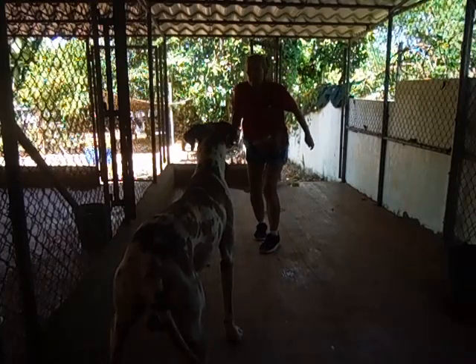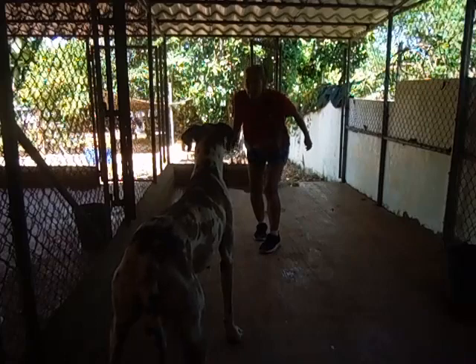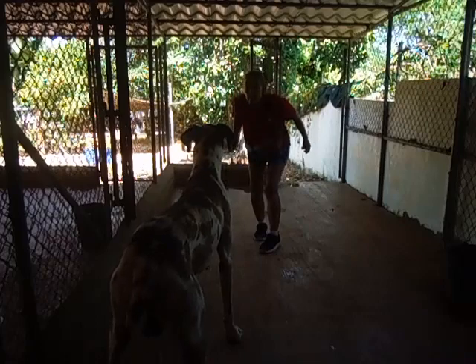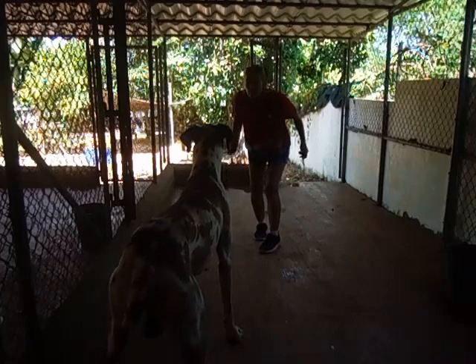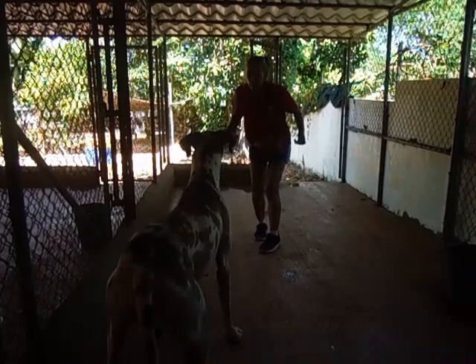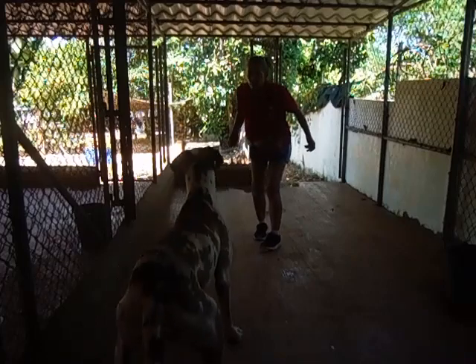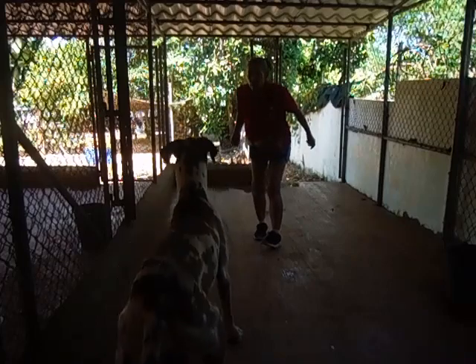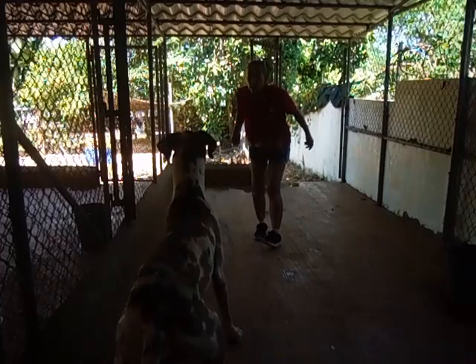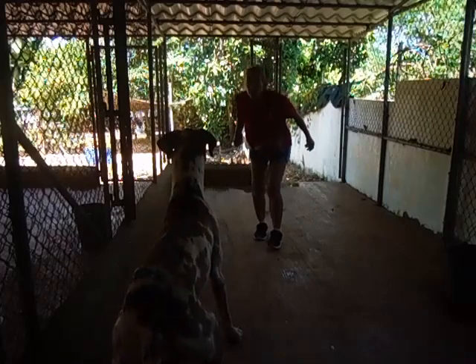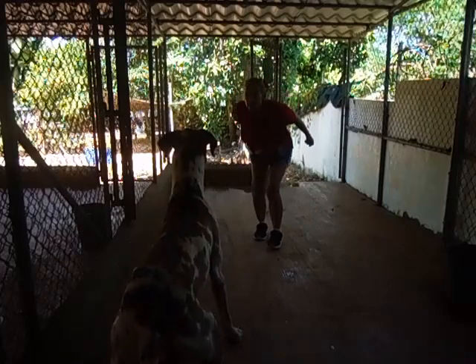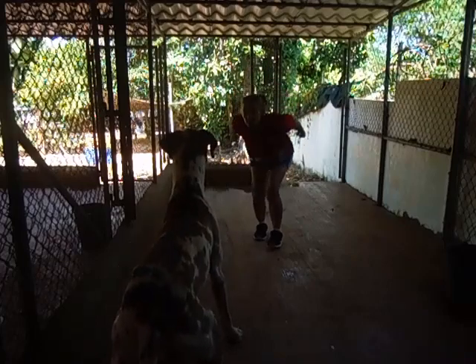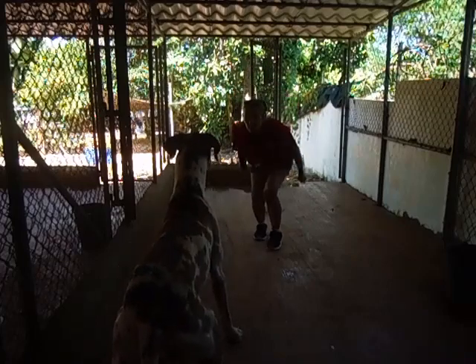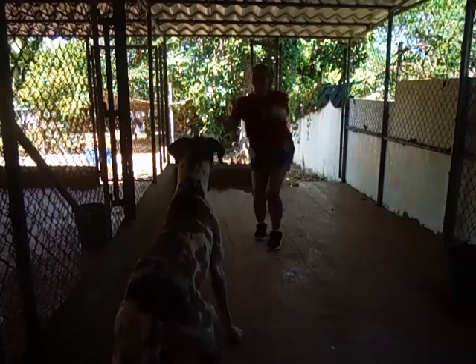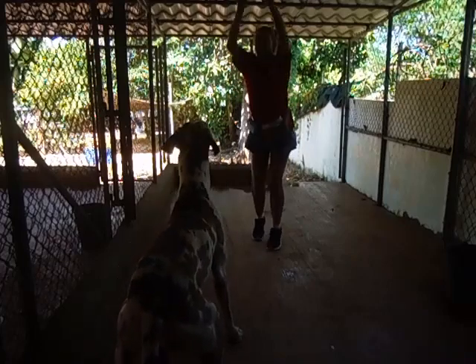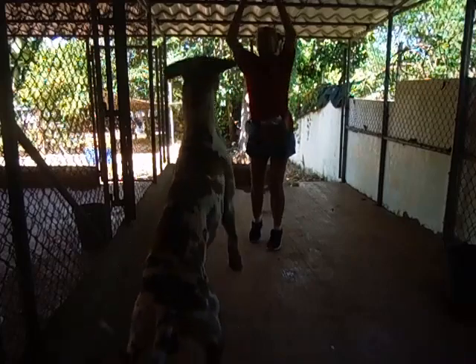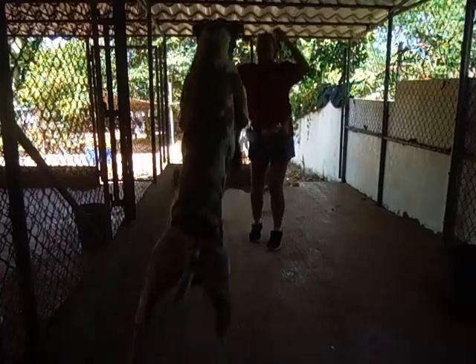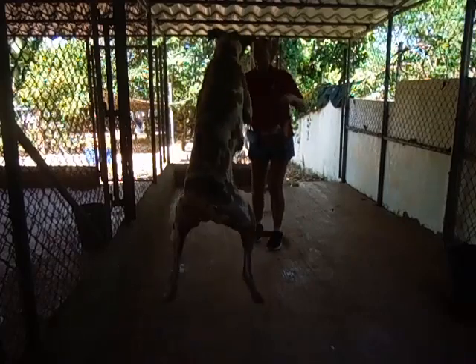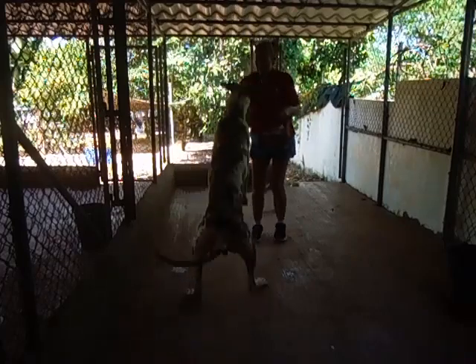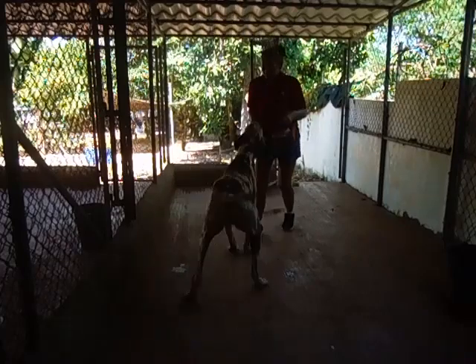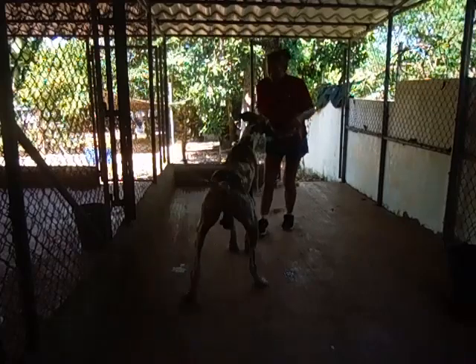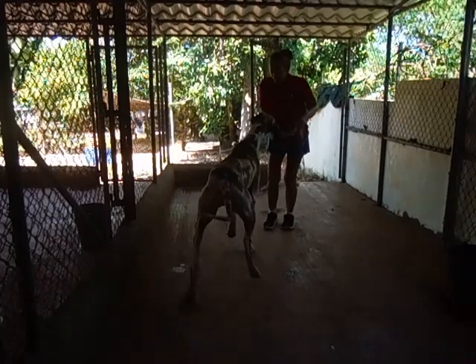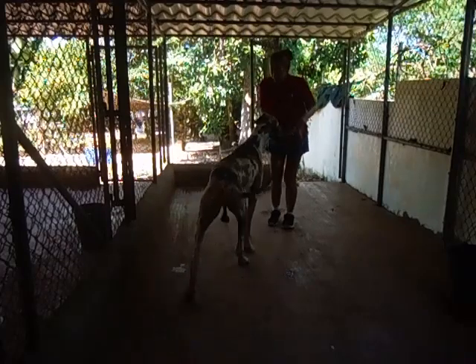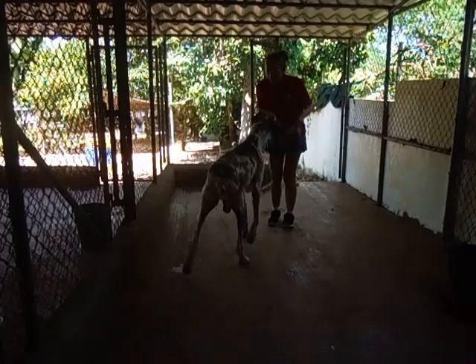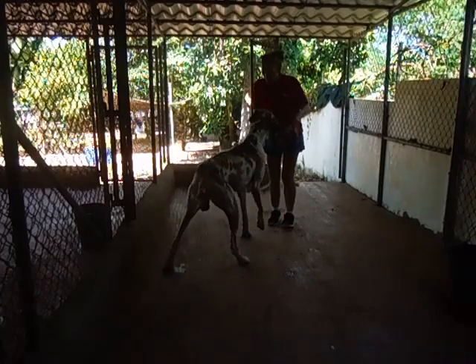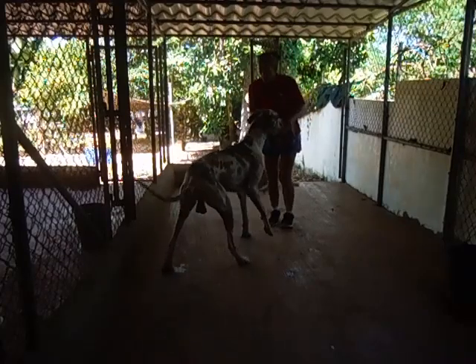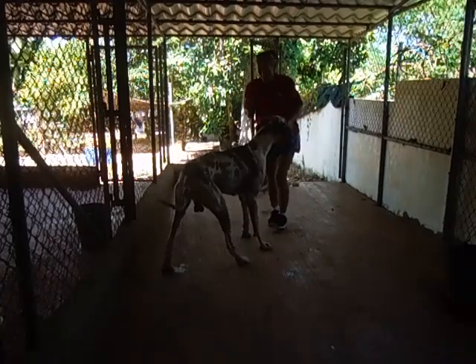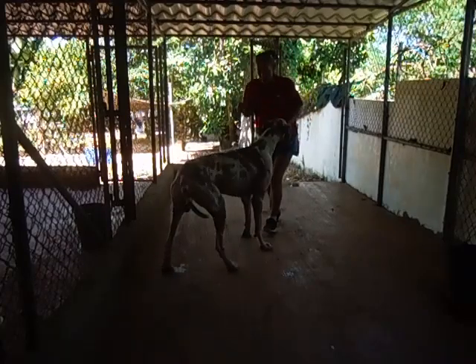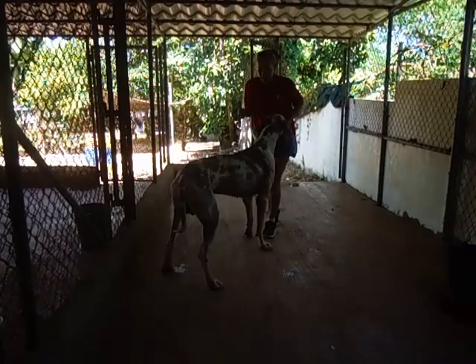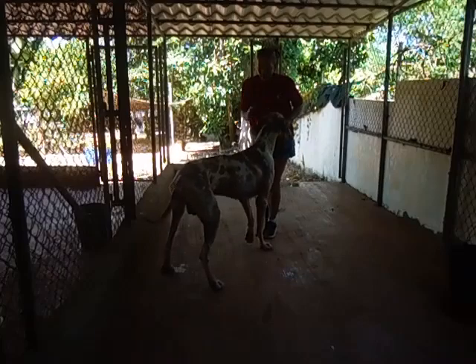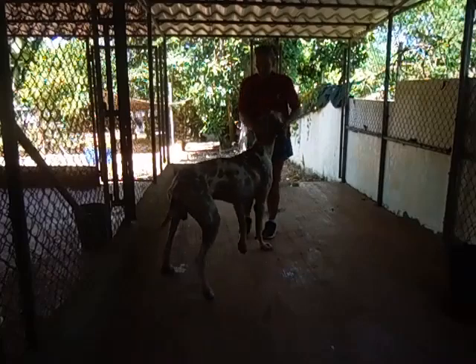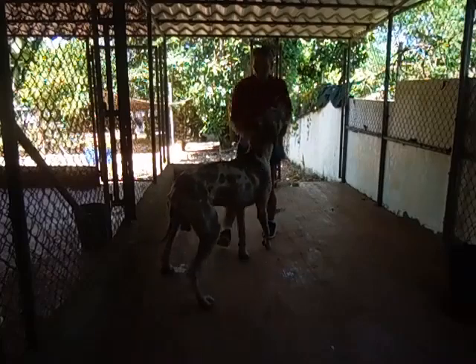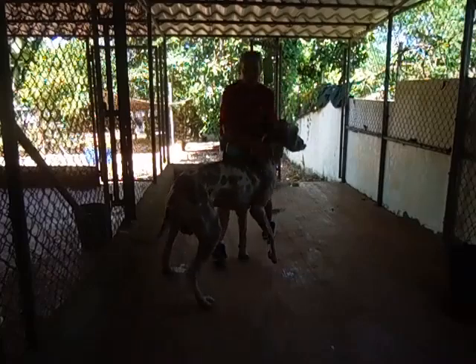Okay, ready? Let me catch it. Ready? Jump. Yes! Good boy. Good boy.